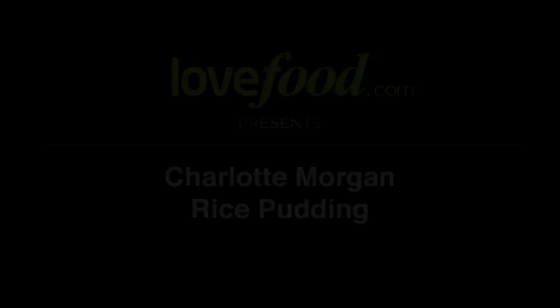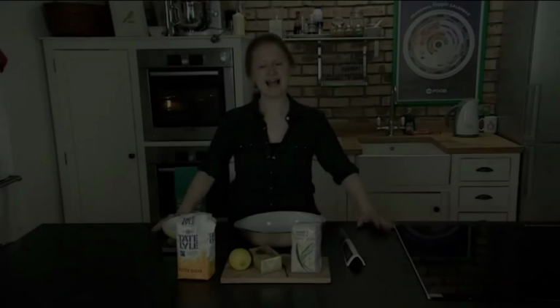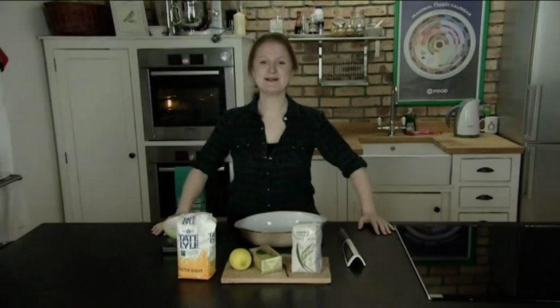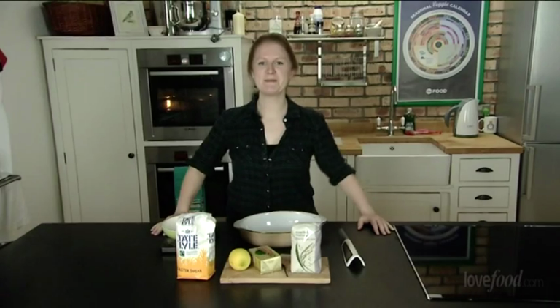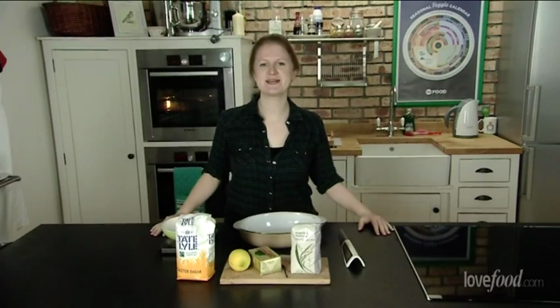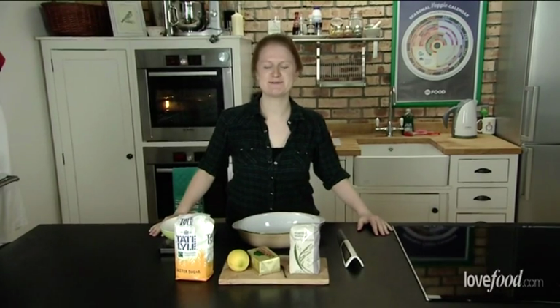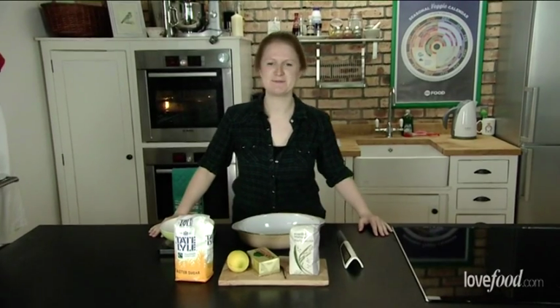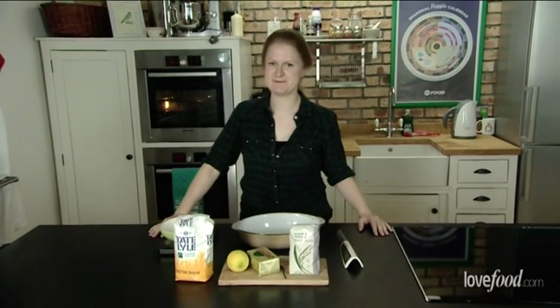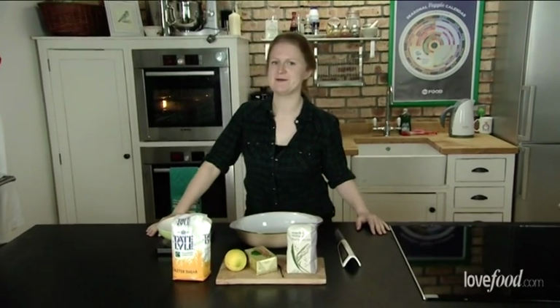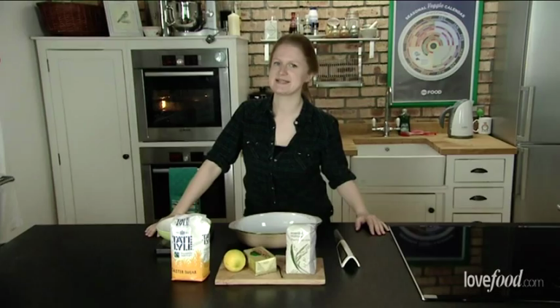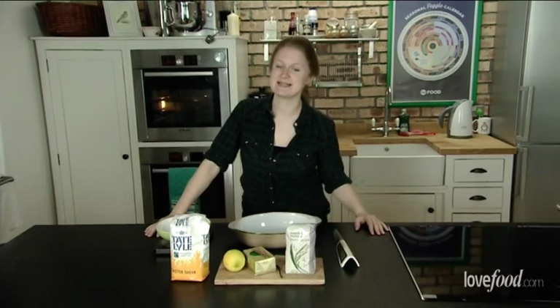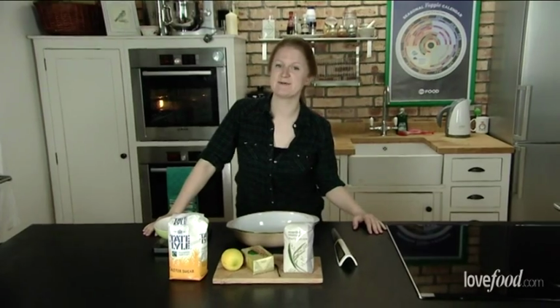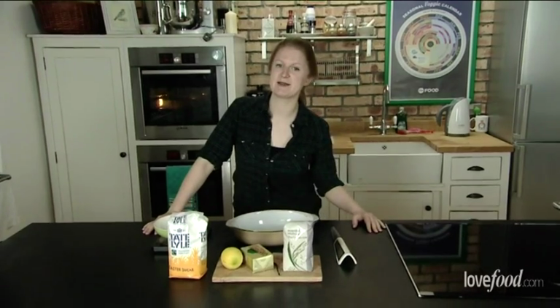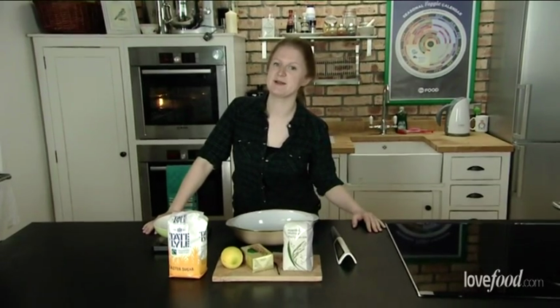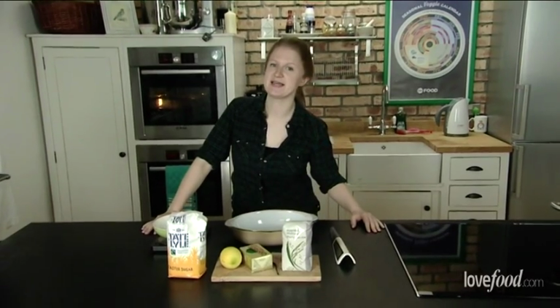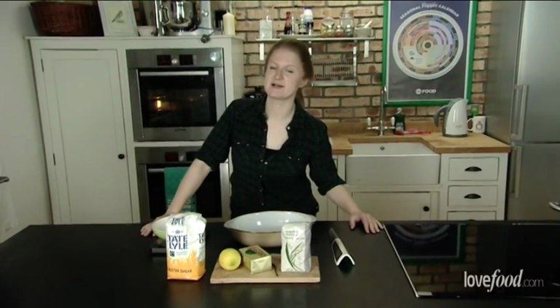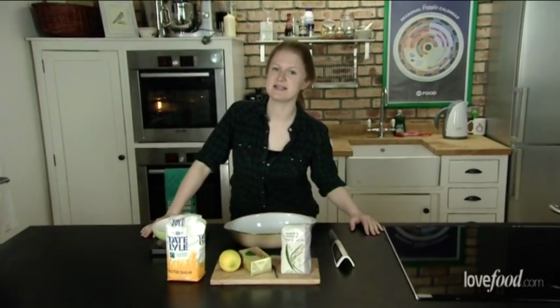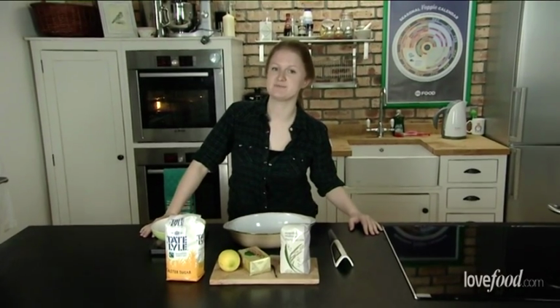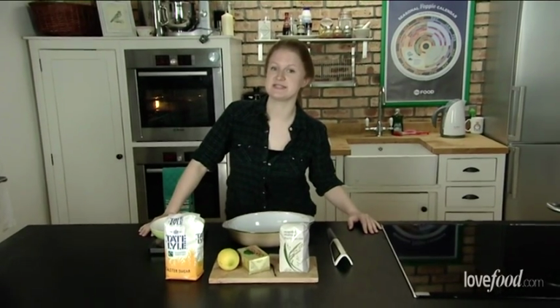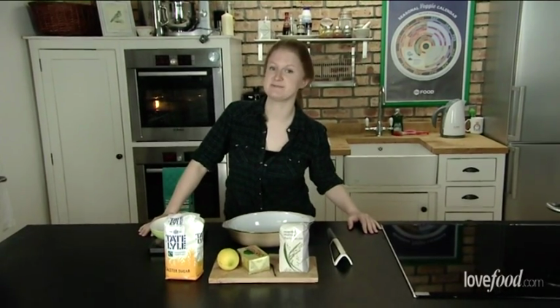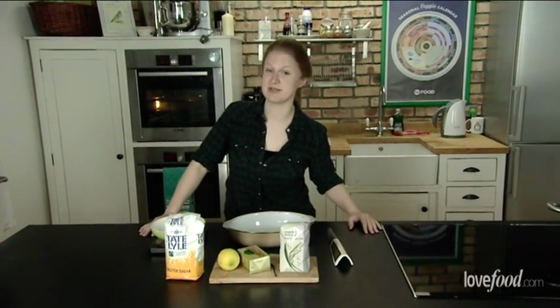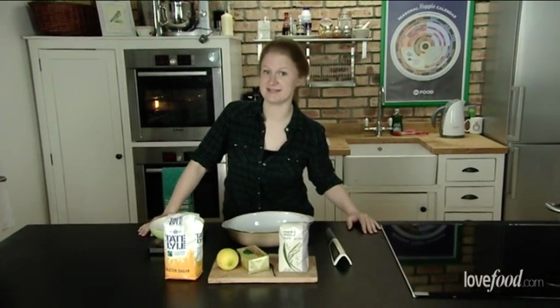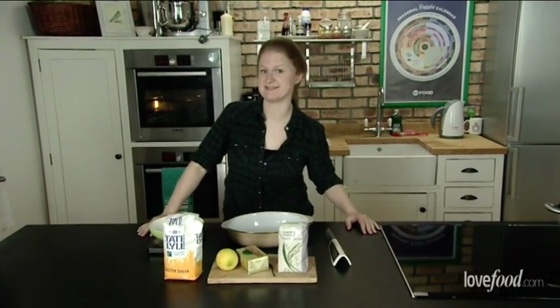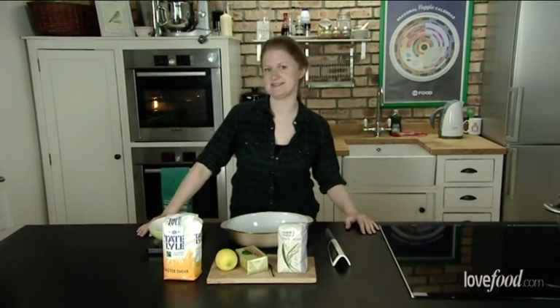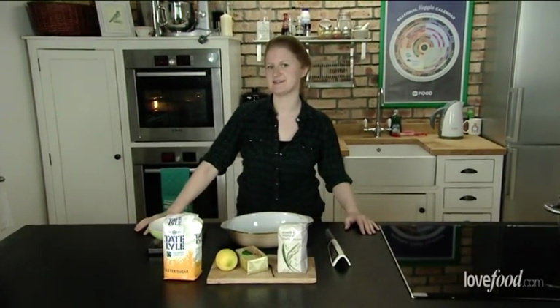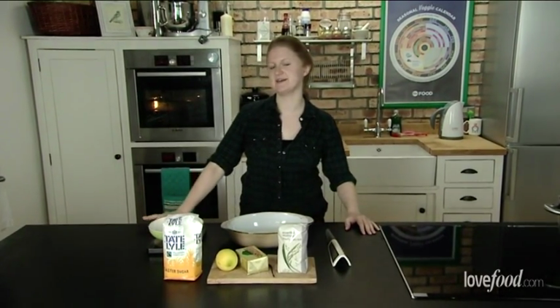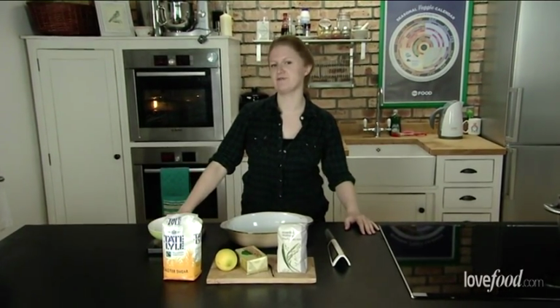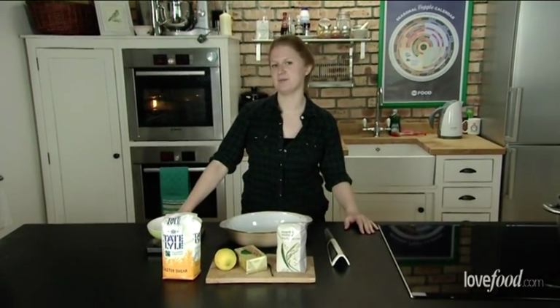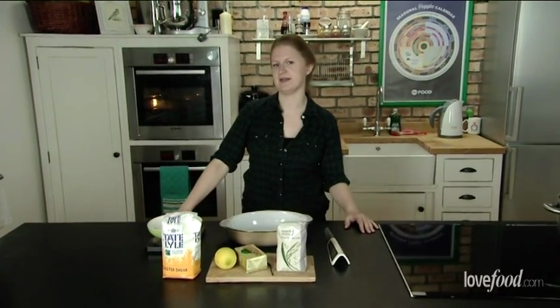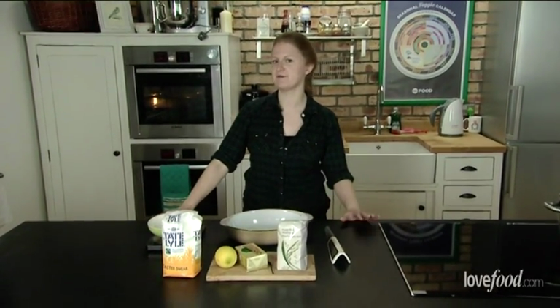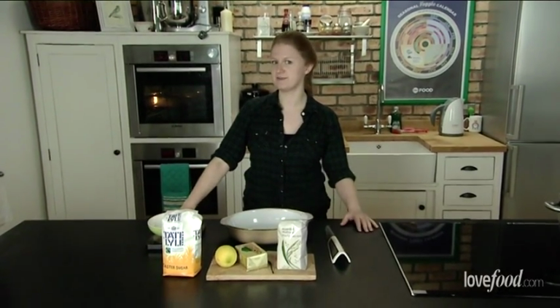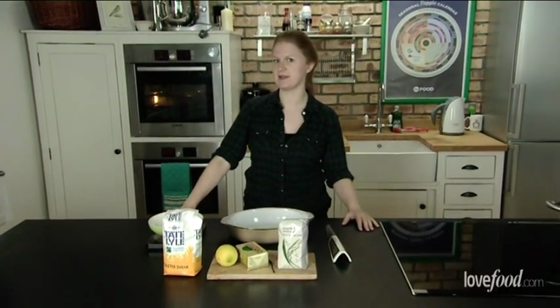Hello, I'm Charlotte from Love Food and today we're going to be looking at Great British Puddings, starting off with rice pudding.